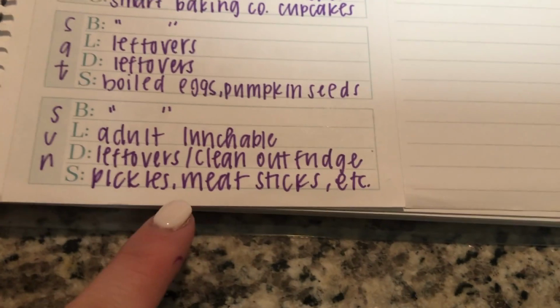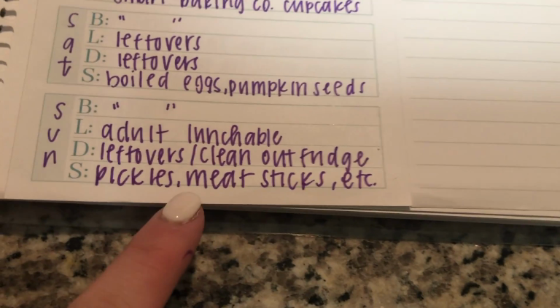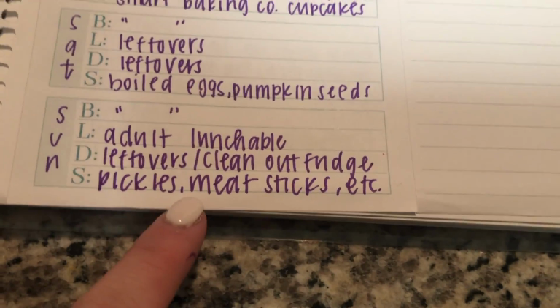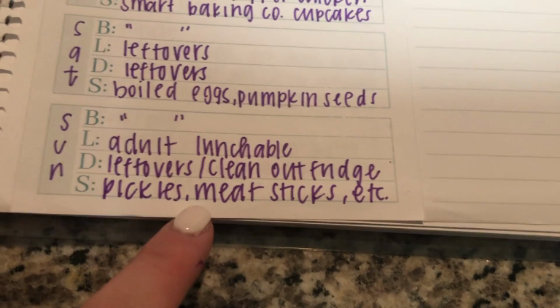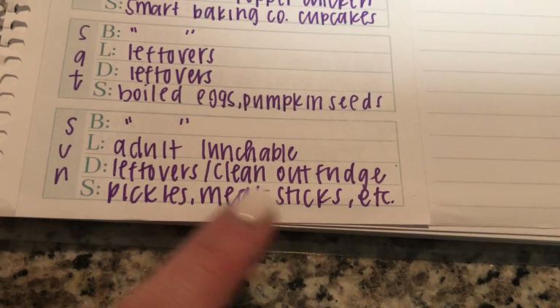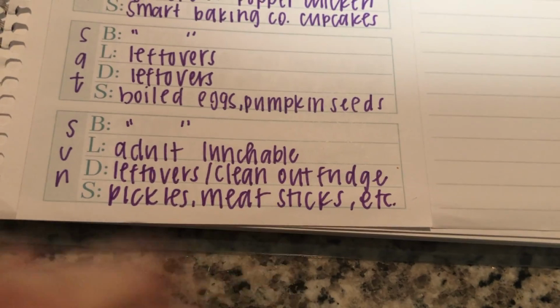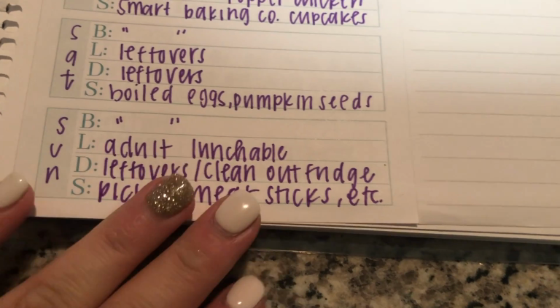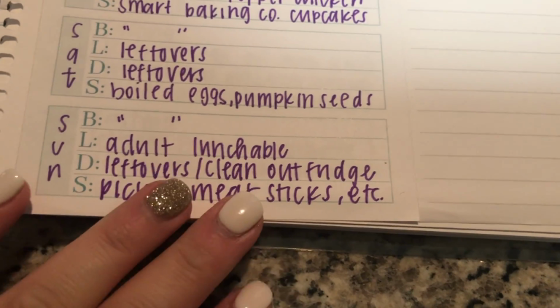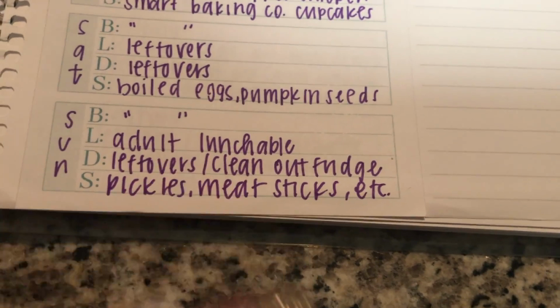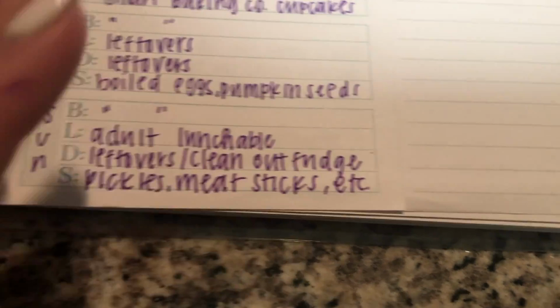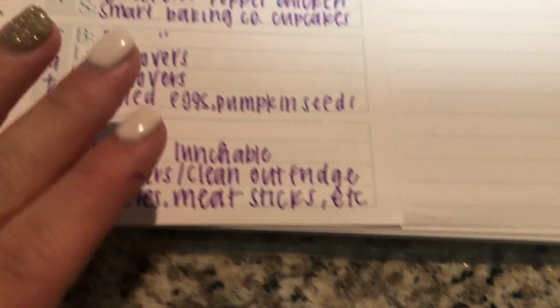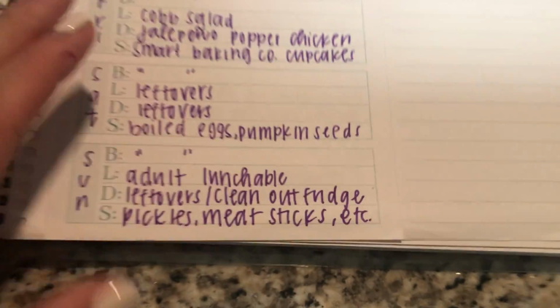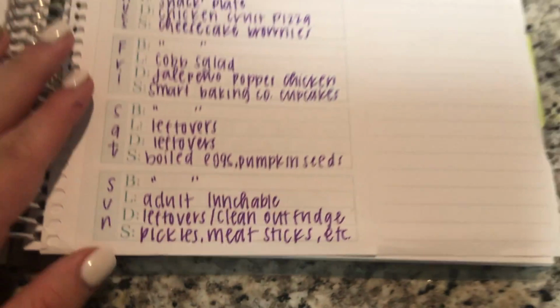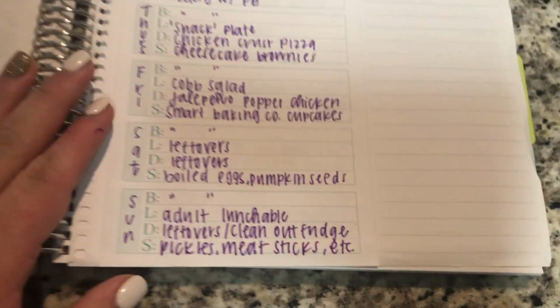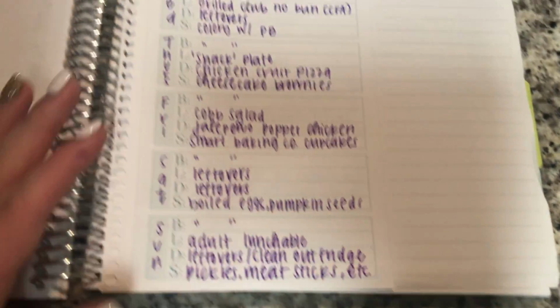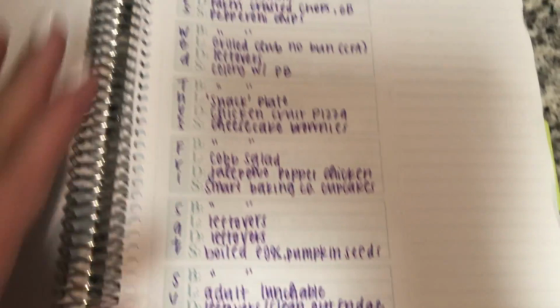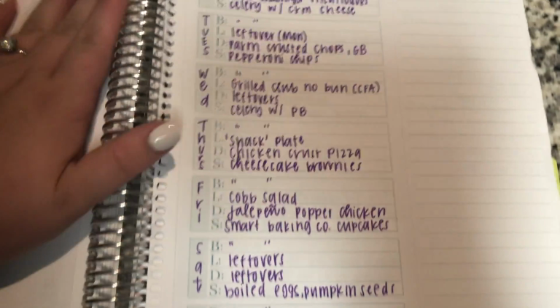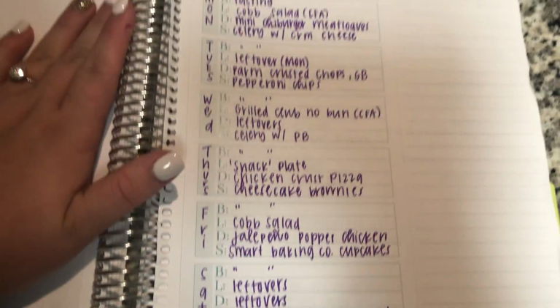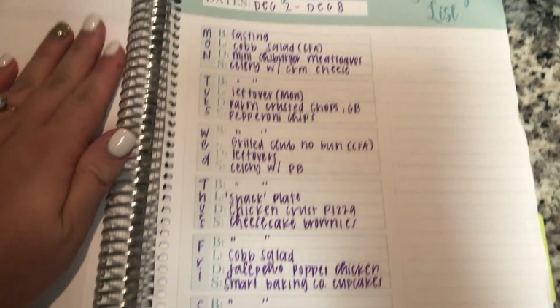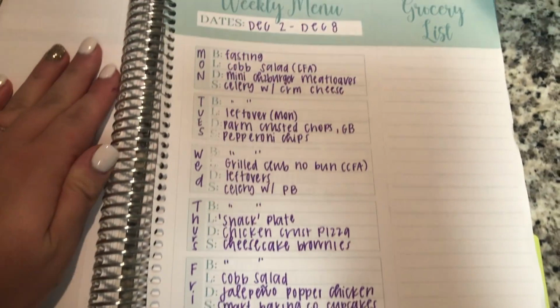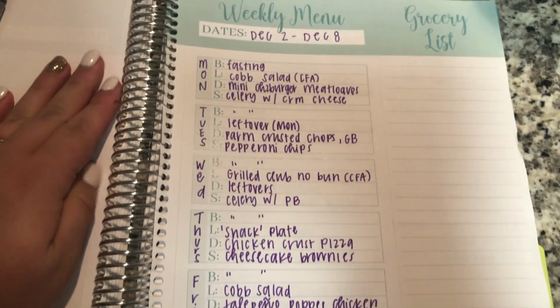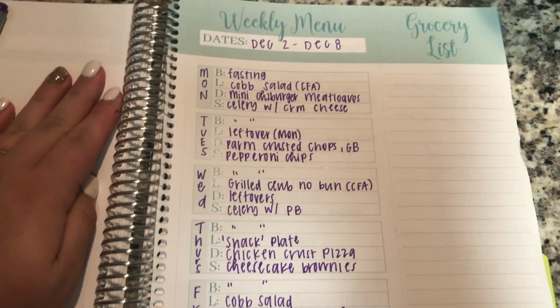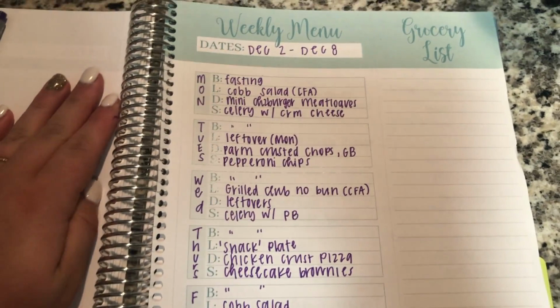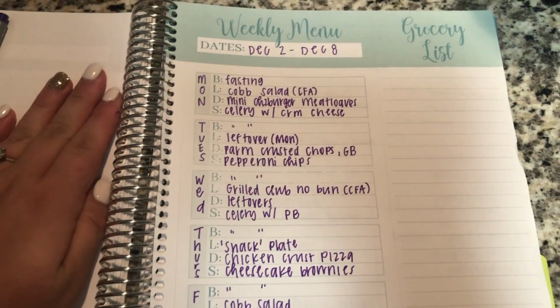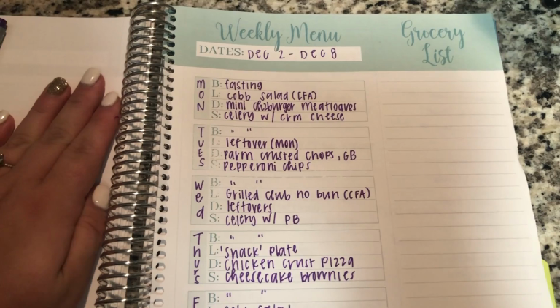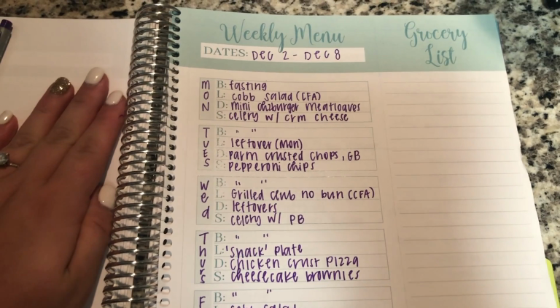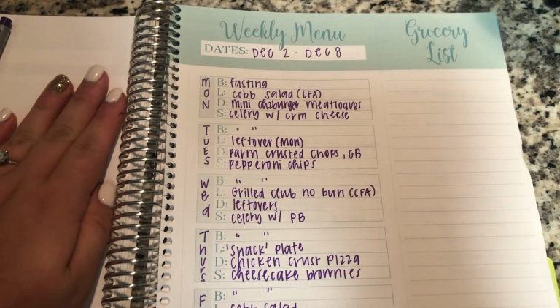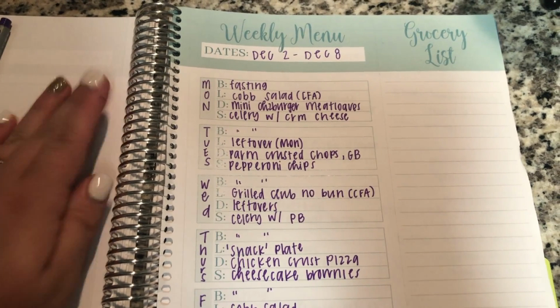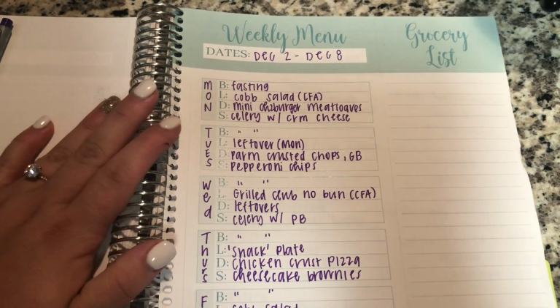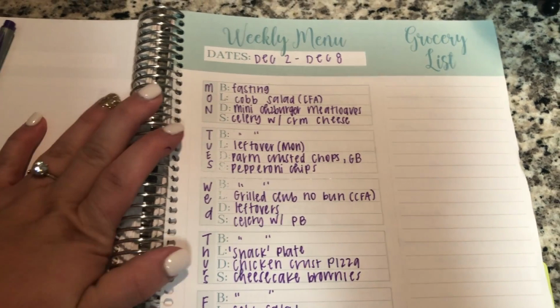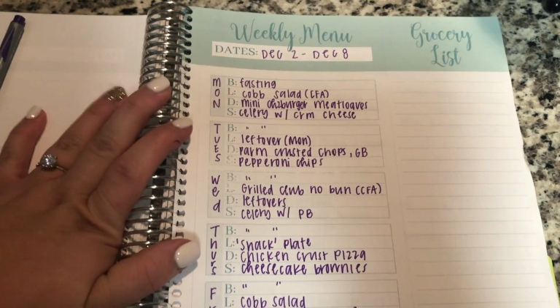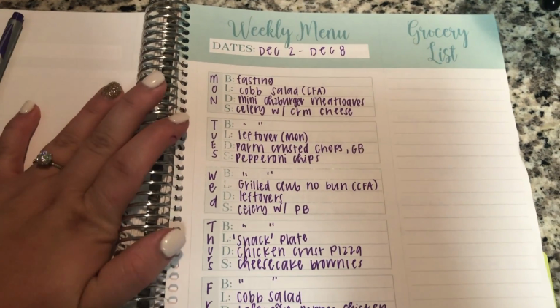Boiled eggs and pumpkin seeds for a snack, and then an adult lunchable again on Sunday with leftovers — clean out the fridge with really anything that's left. And I have a lot of little snacky things. So that's the meal plan for this week. Thank you guys so much for watching, and I'll see you guys next week!